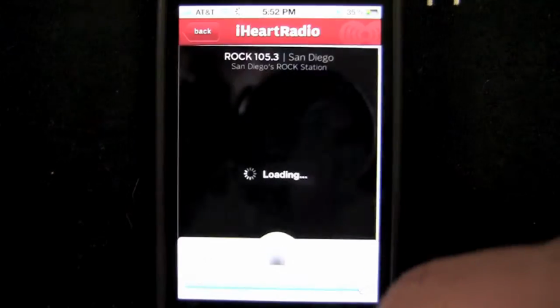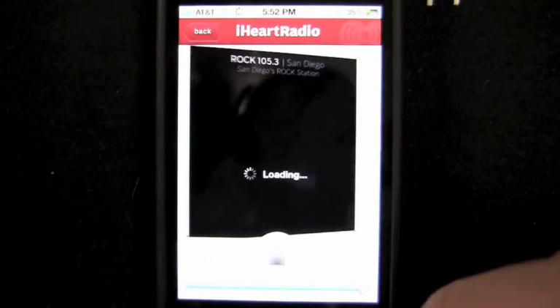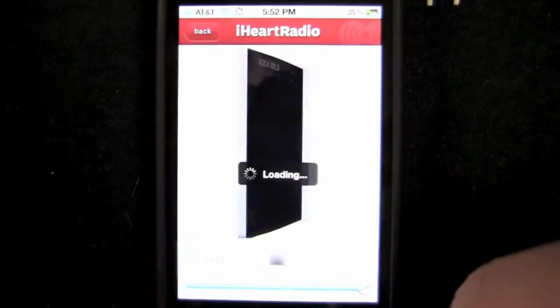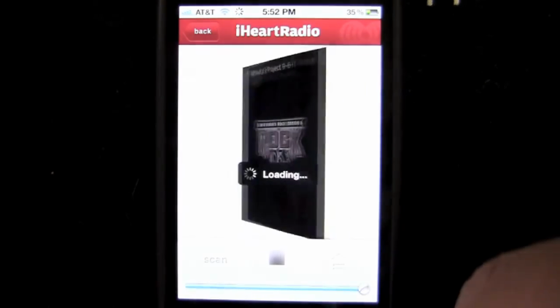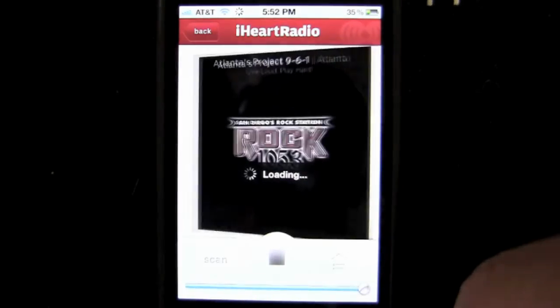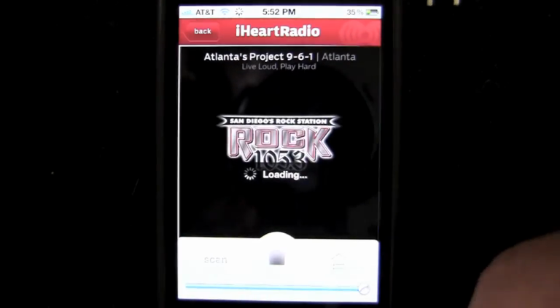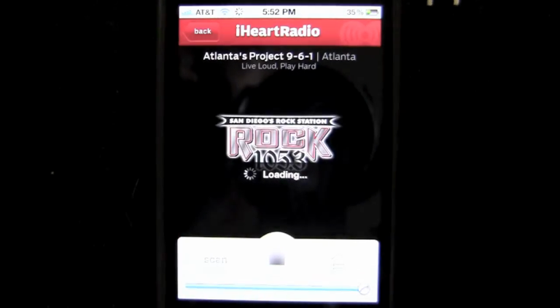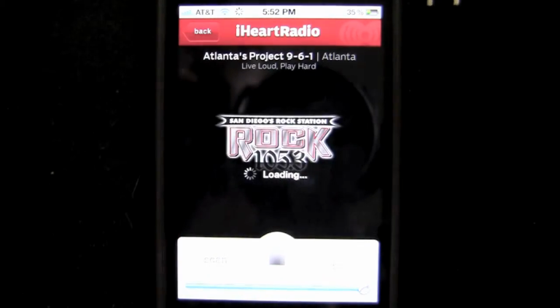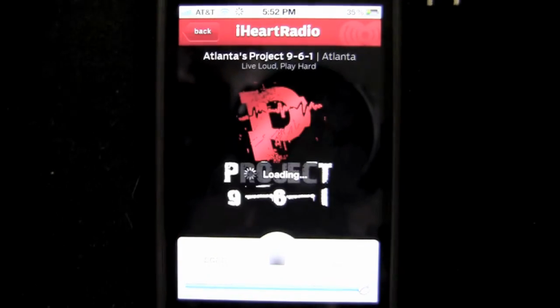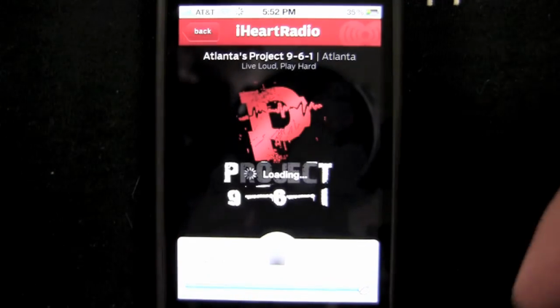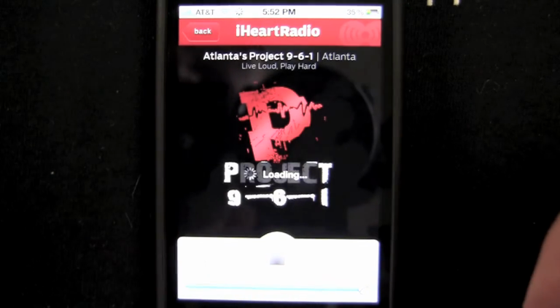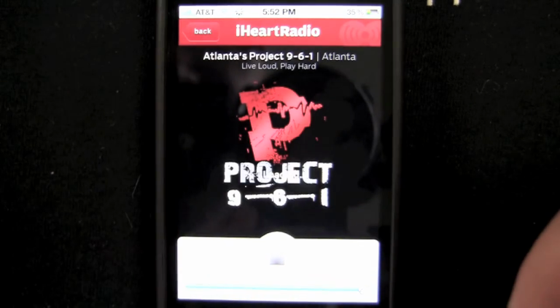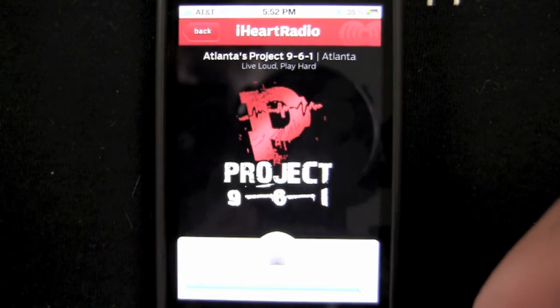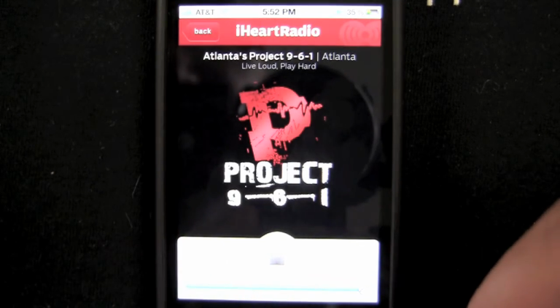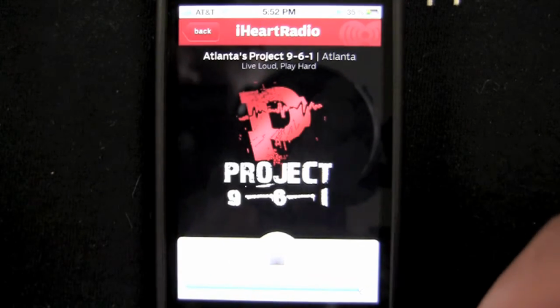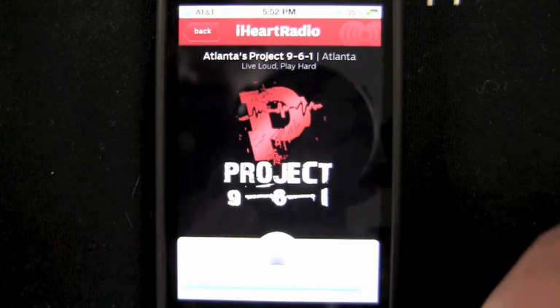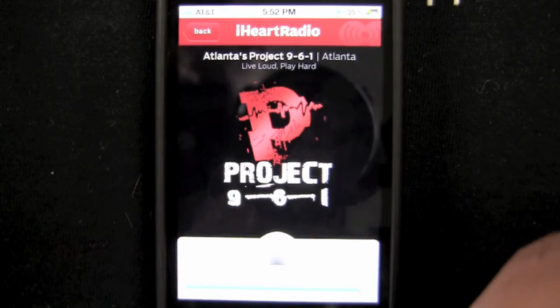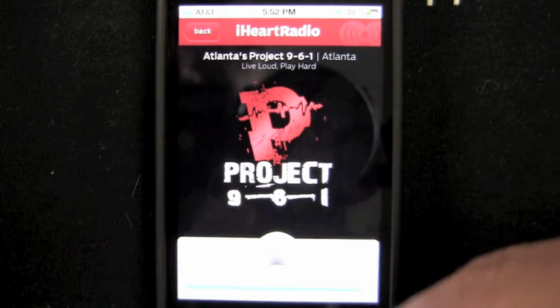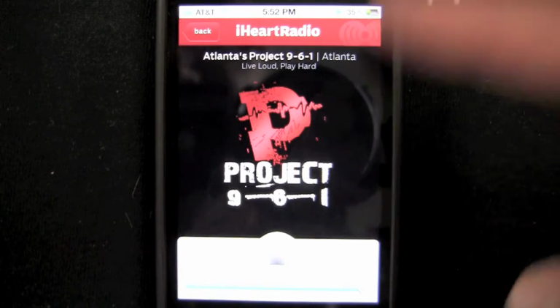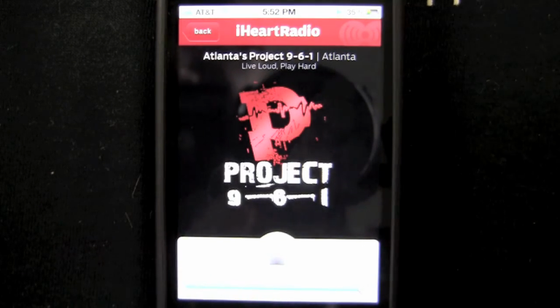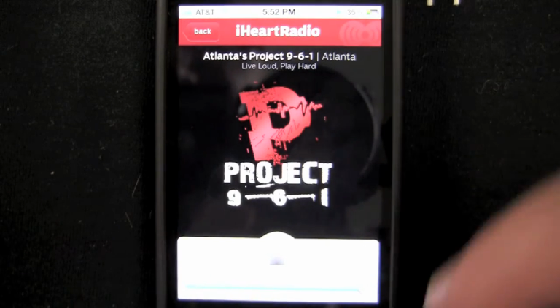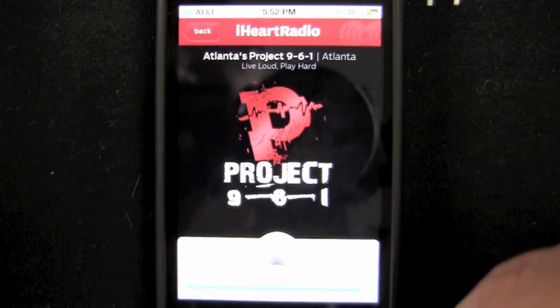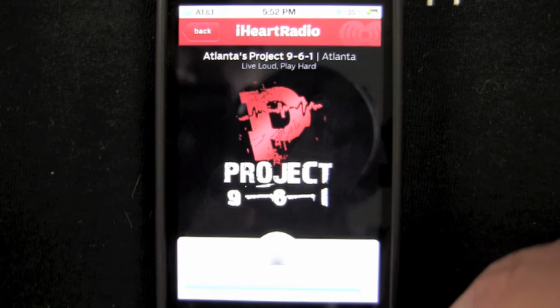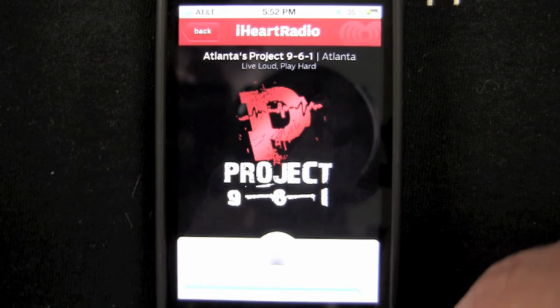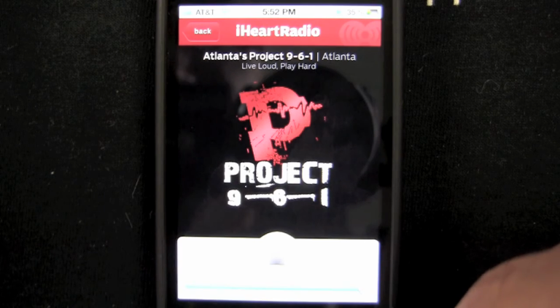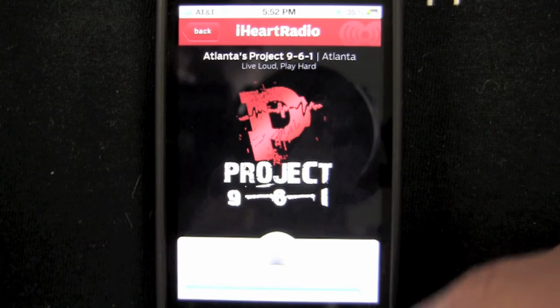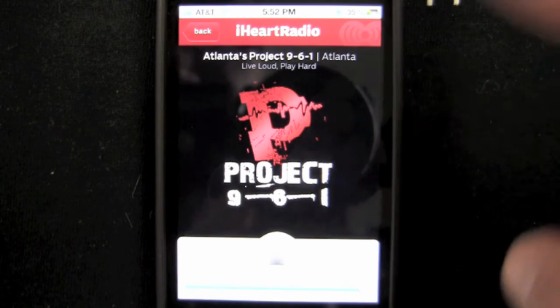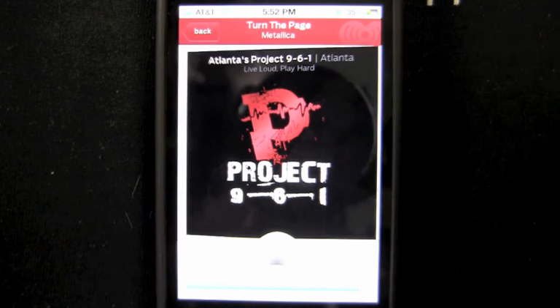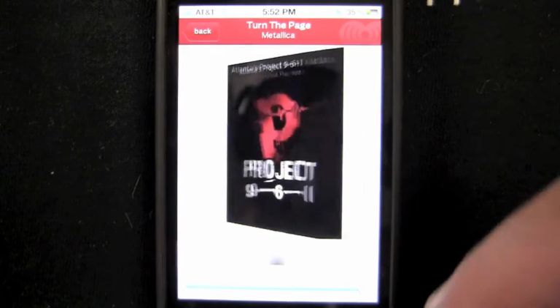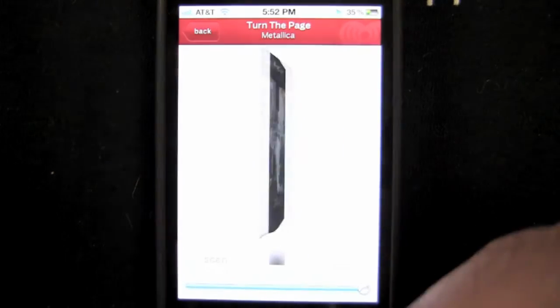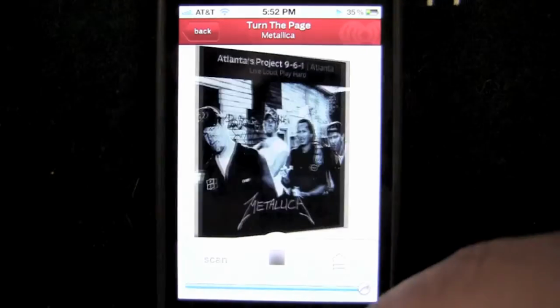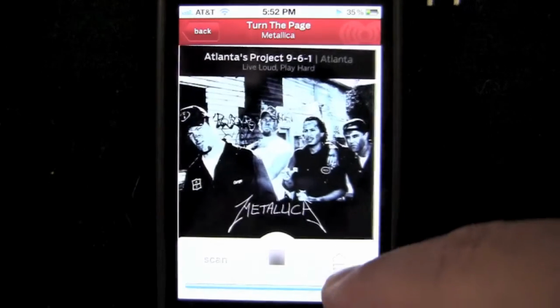I can hit scan and look at San Diego's Rock Station. It's kind of like scanning on your car radio — just tap it and go through it.